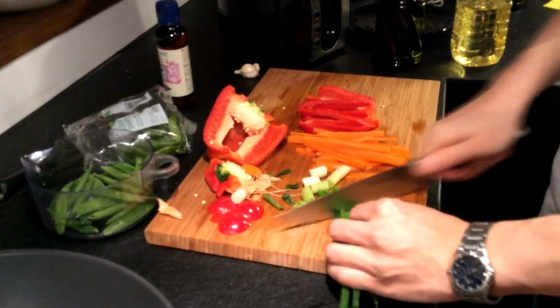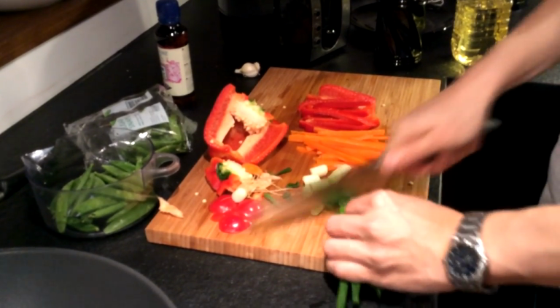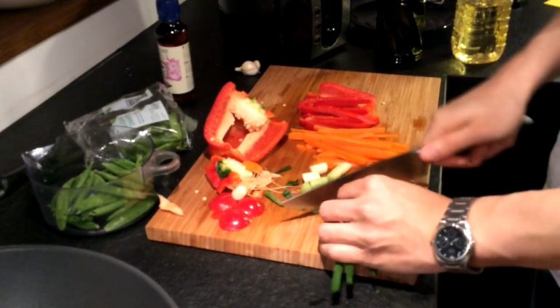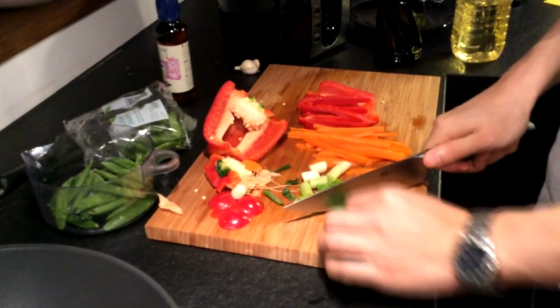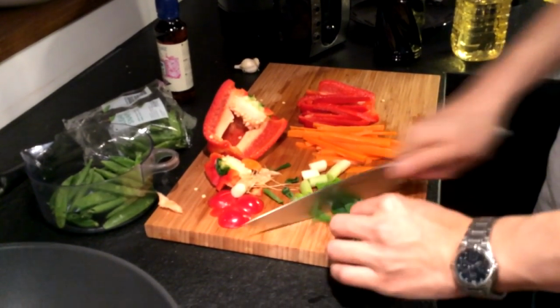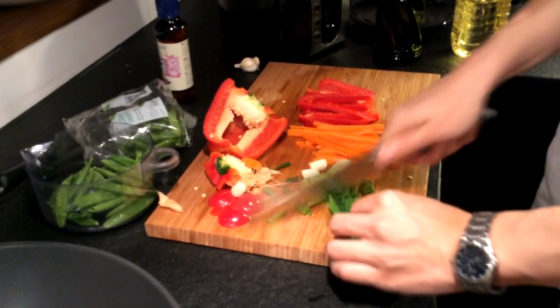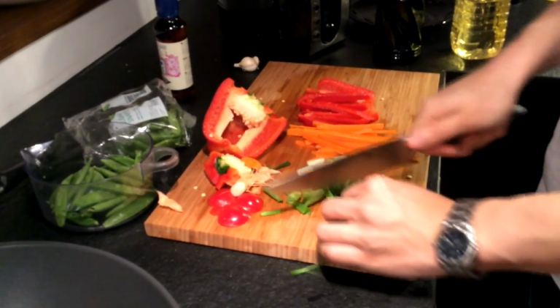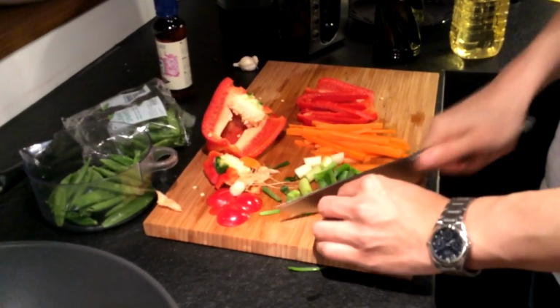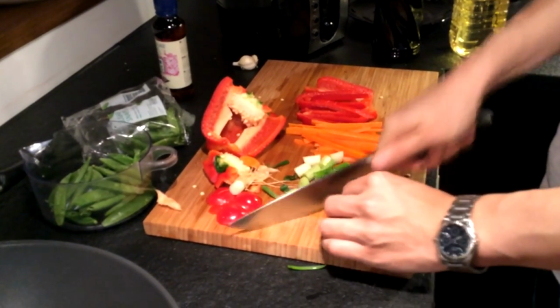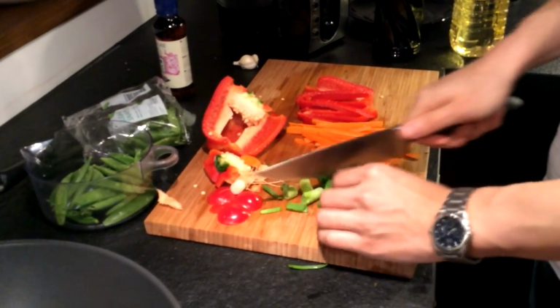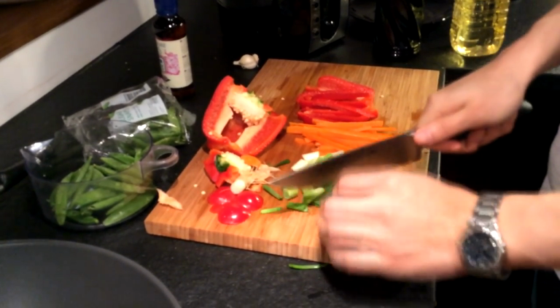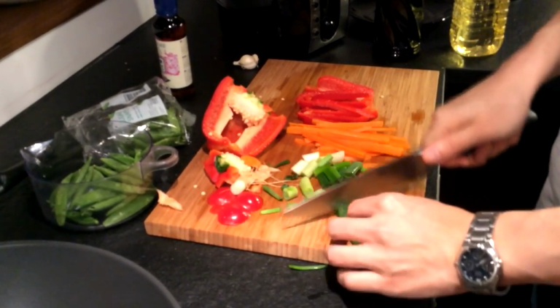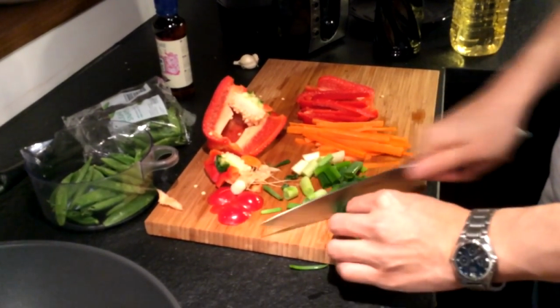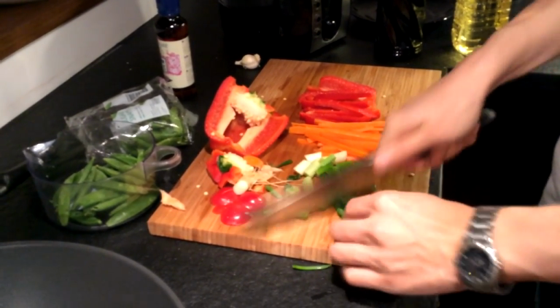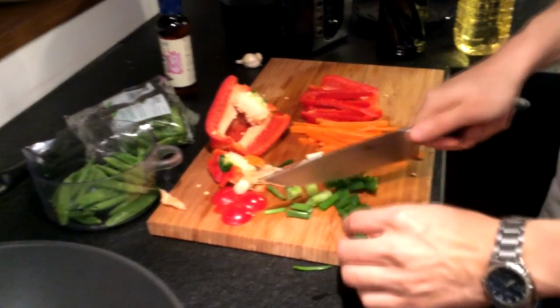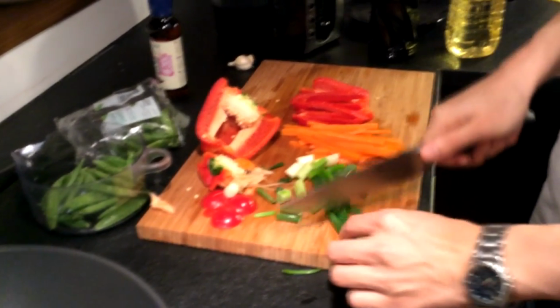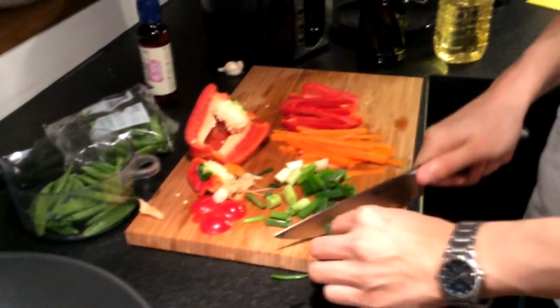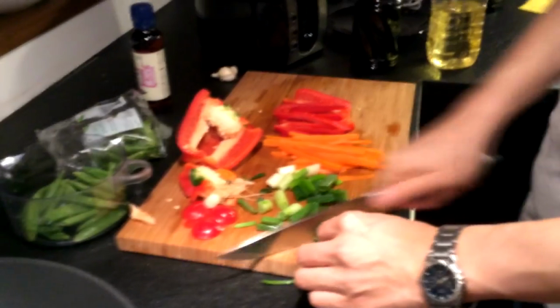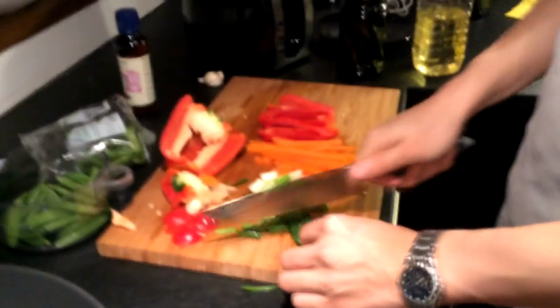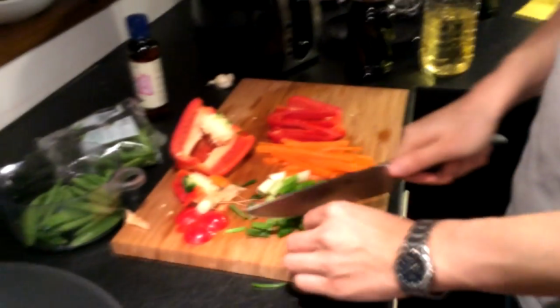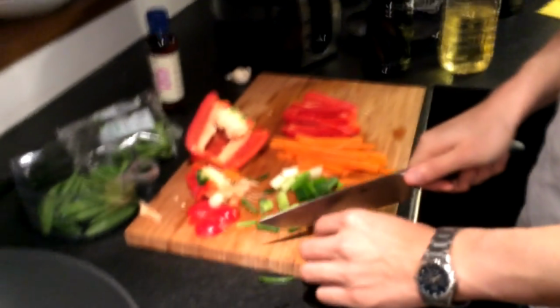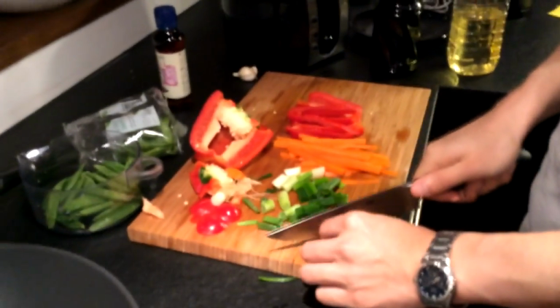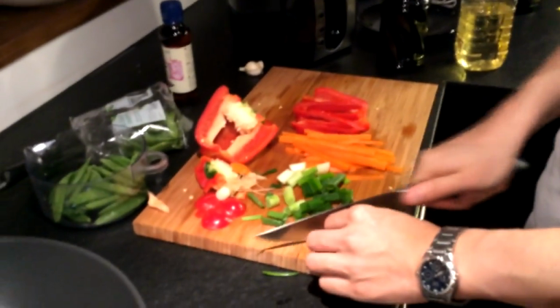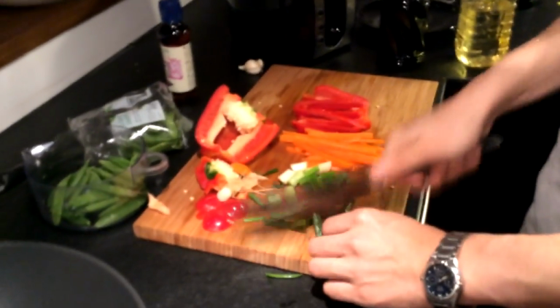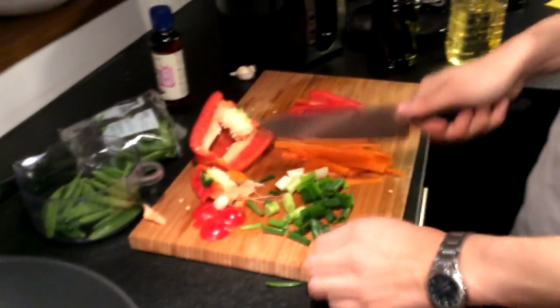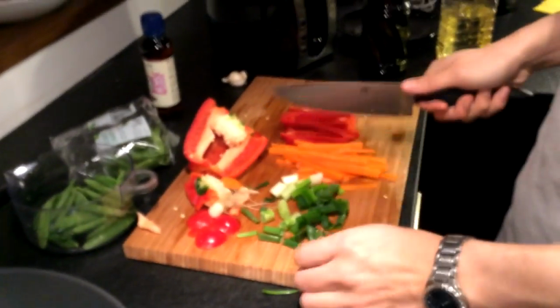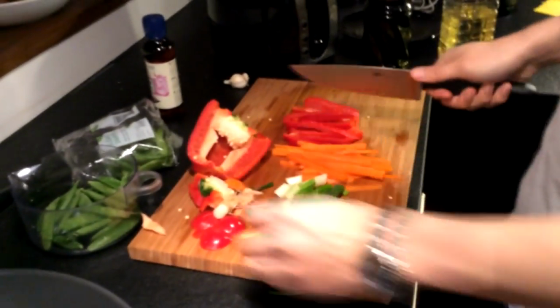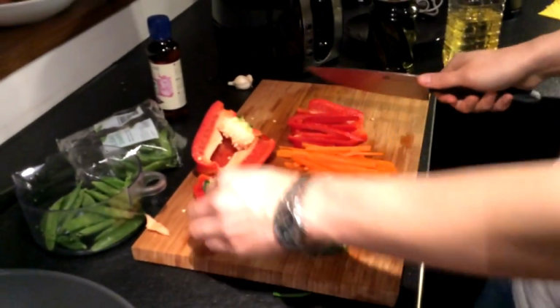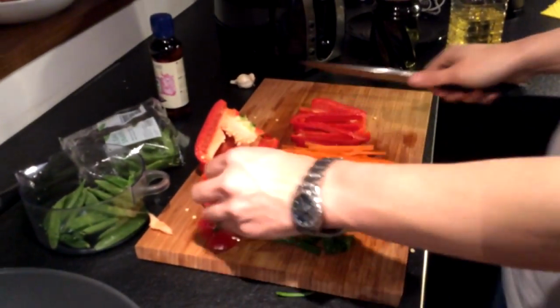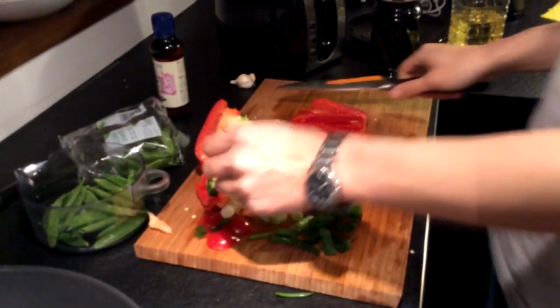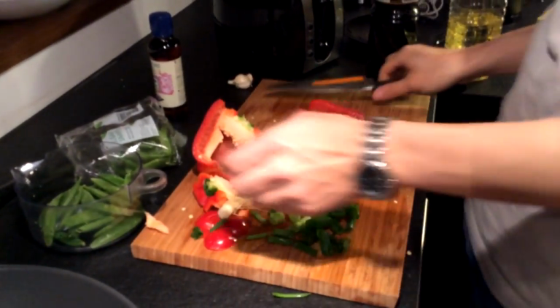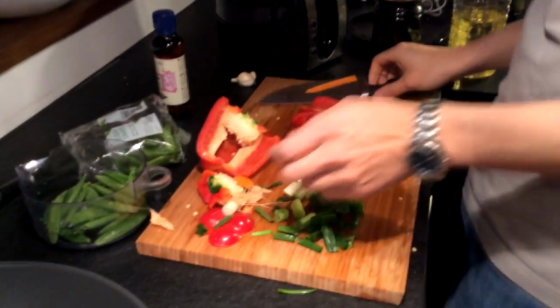Green onions are actually a pretty stable ingredient in a lot of Chinese dishes, but here in Sweden they're expensive.